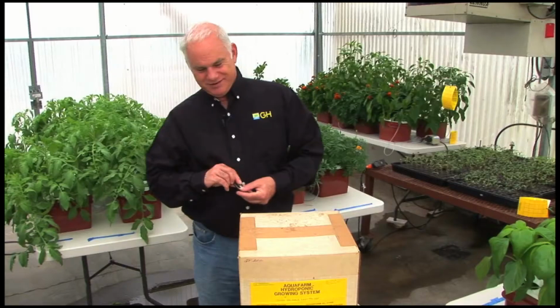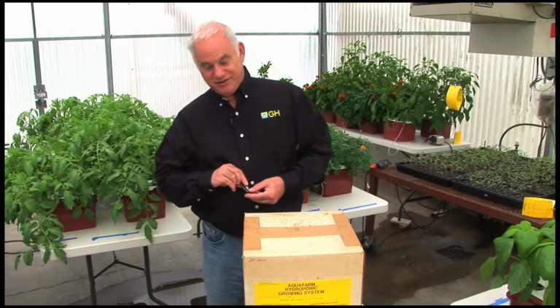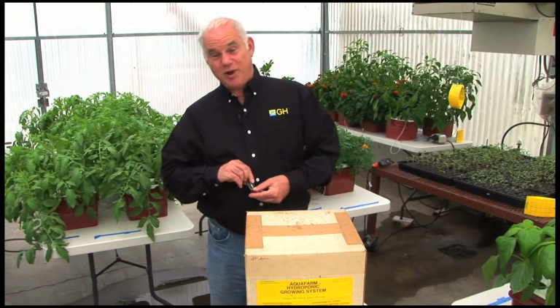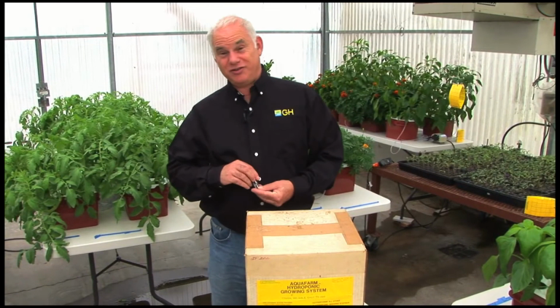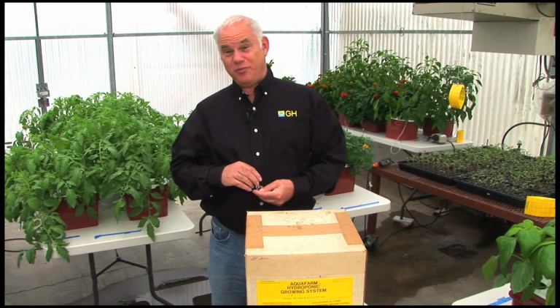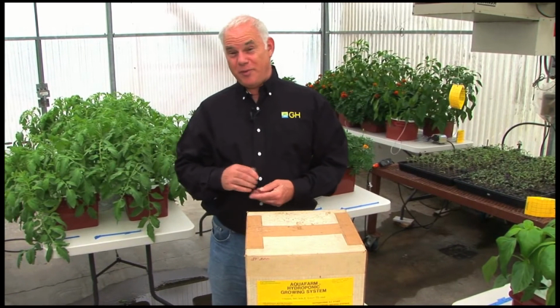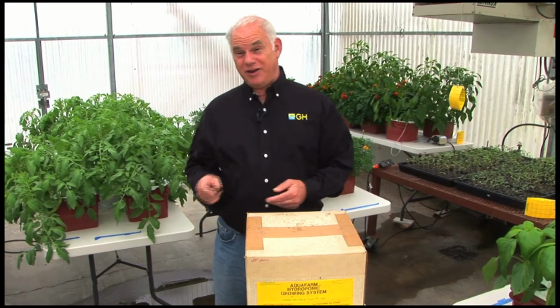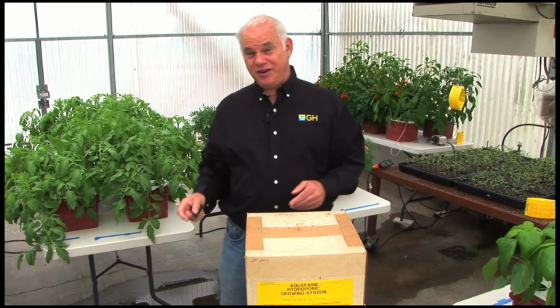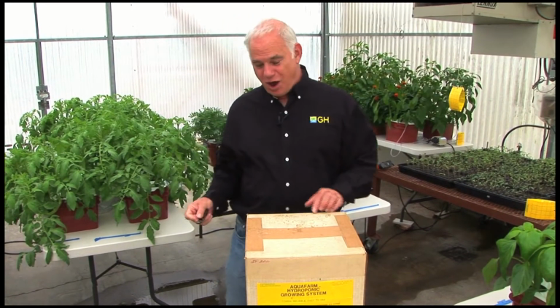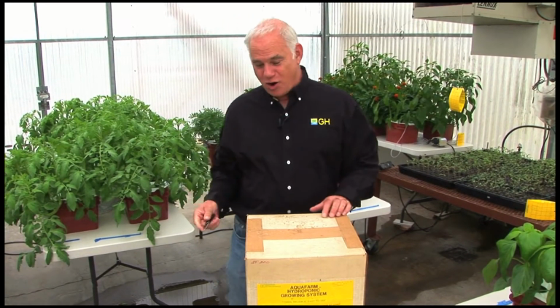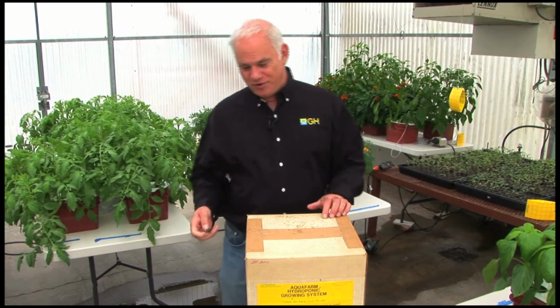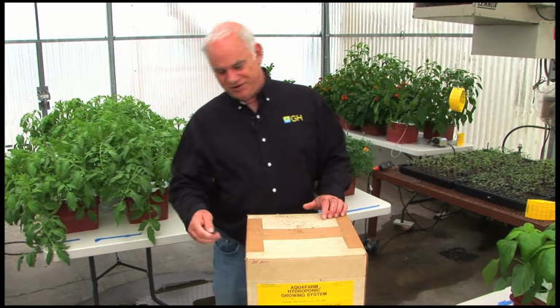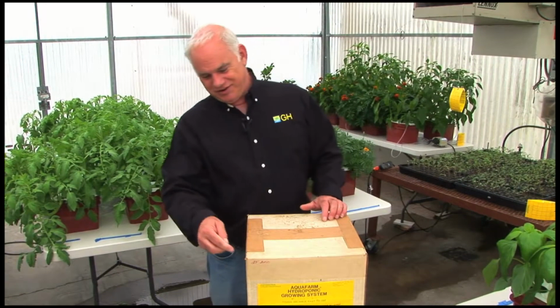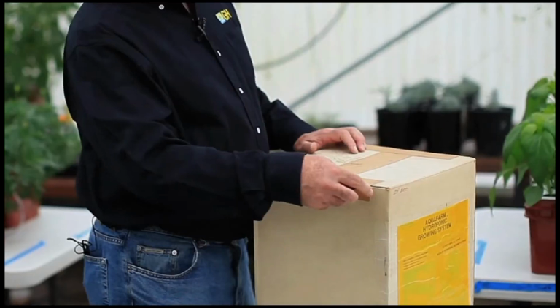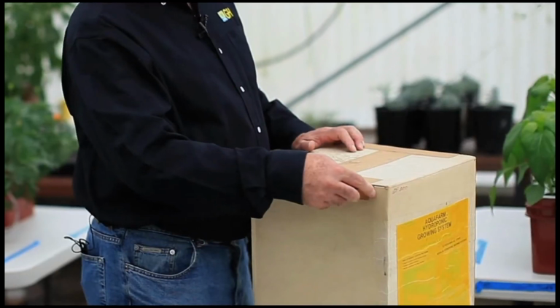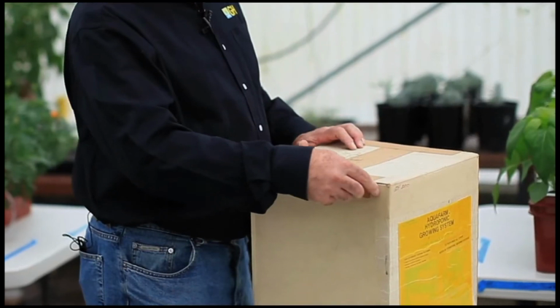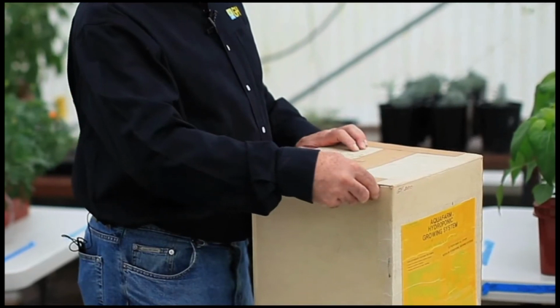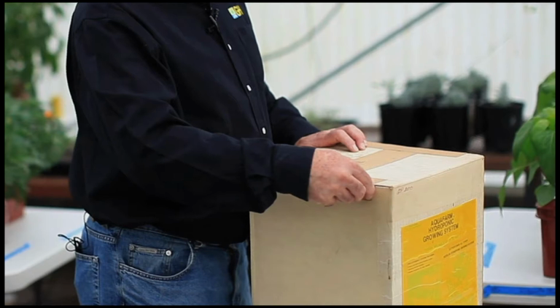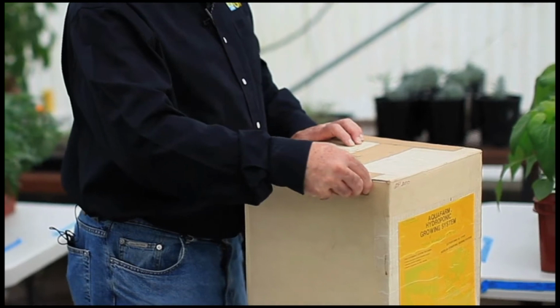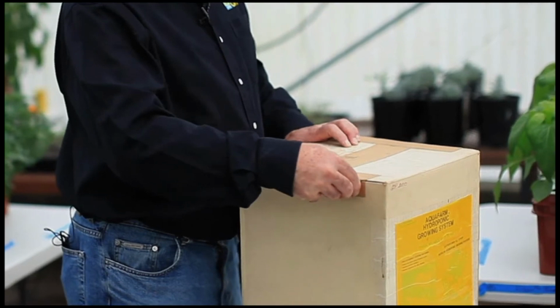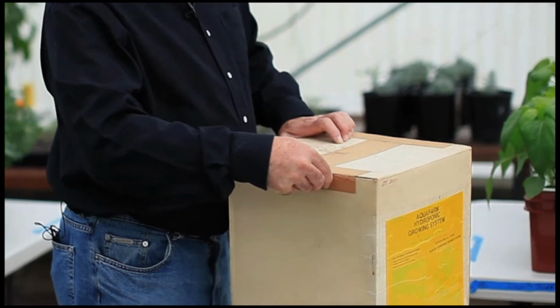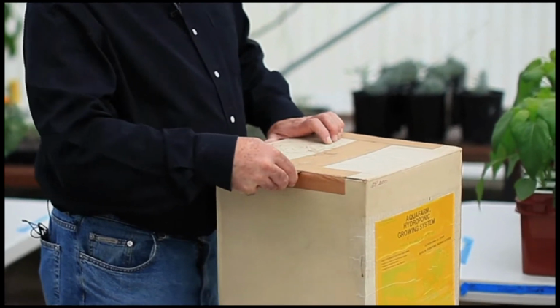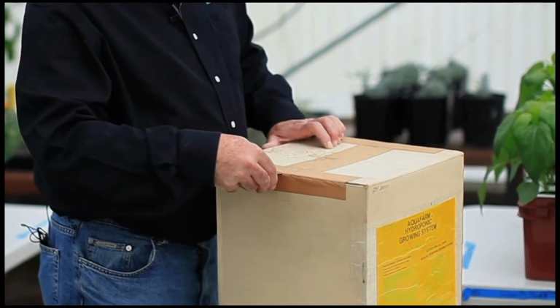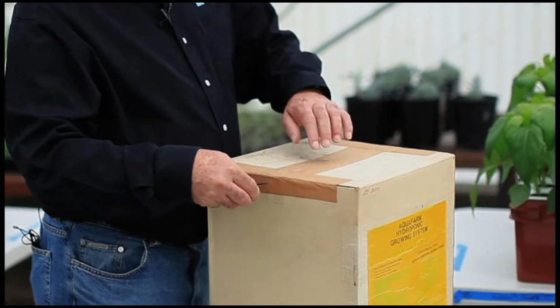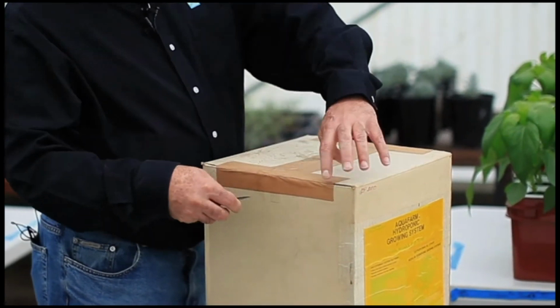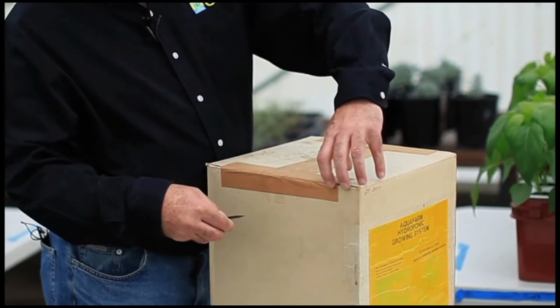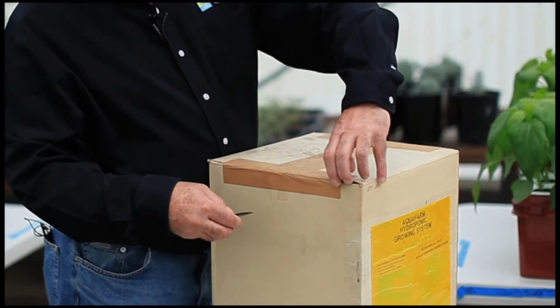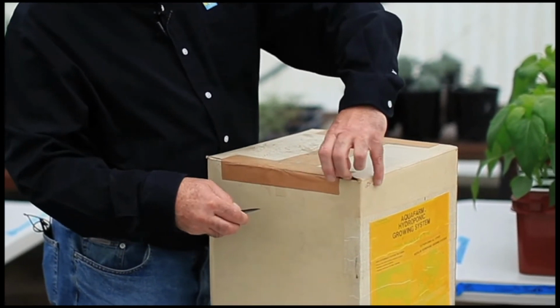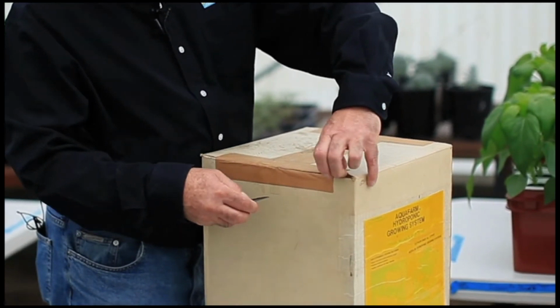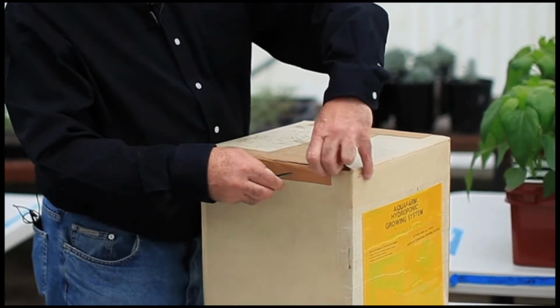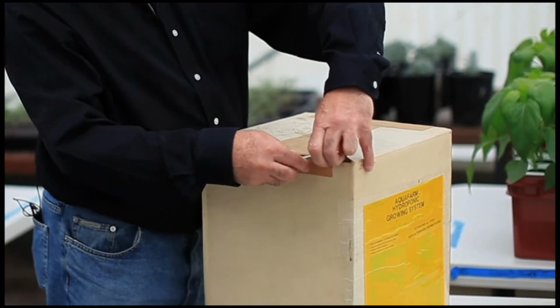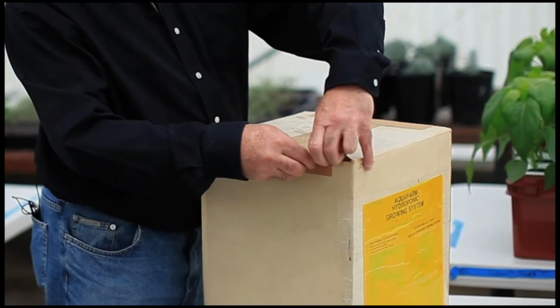This box has remained unopened since the 1970s. We used paper tape to package back then.